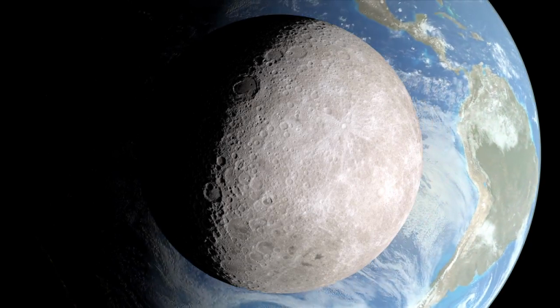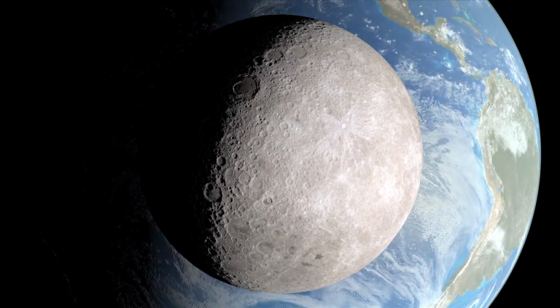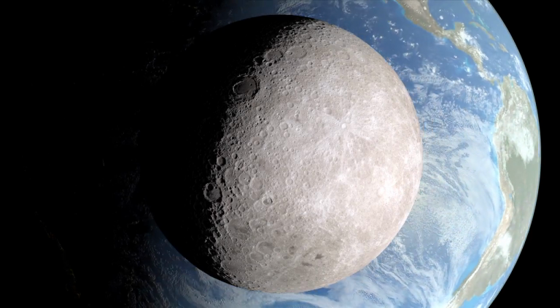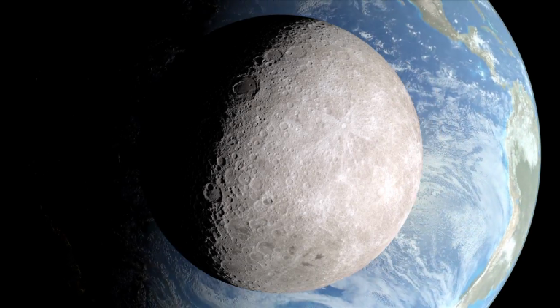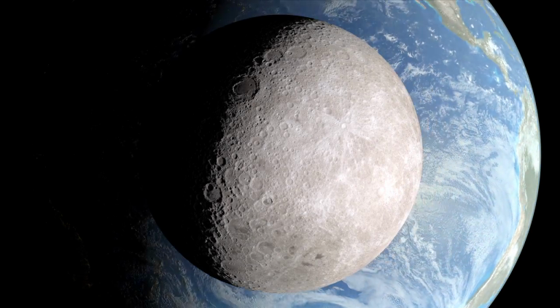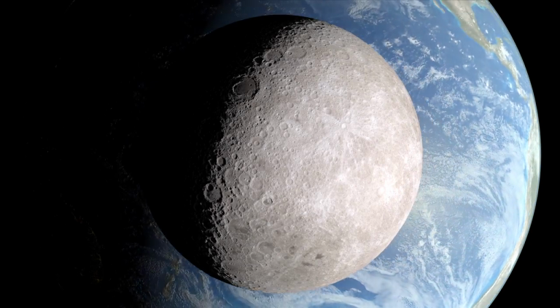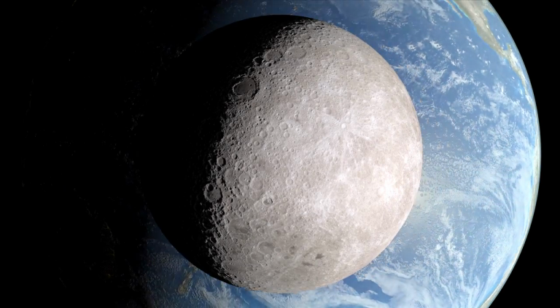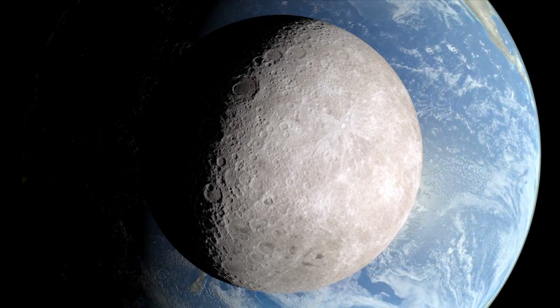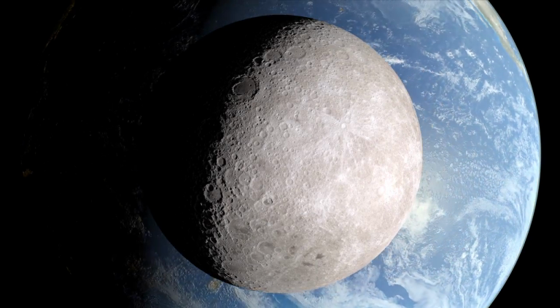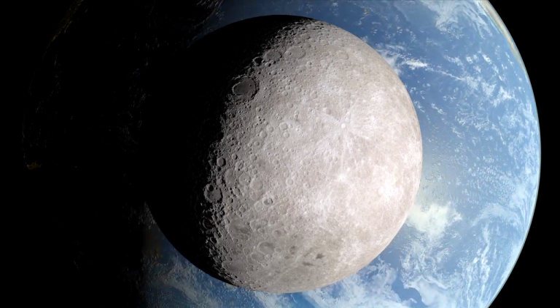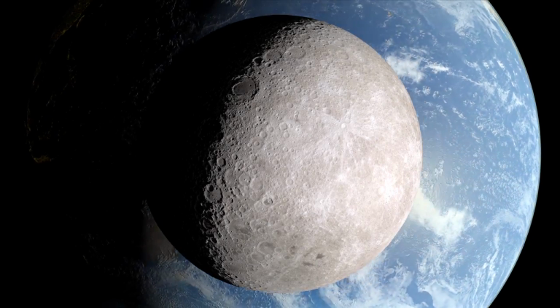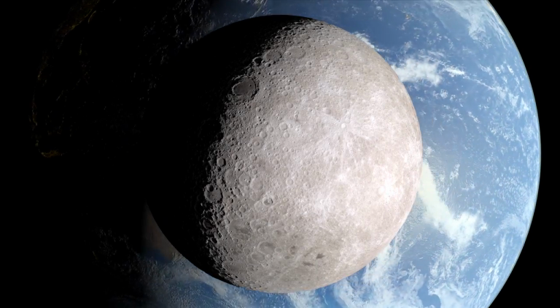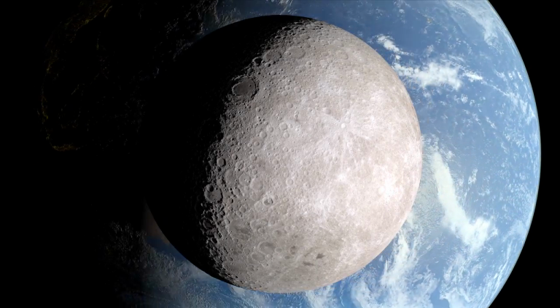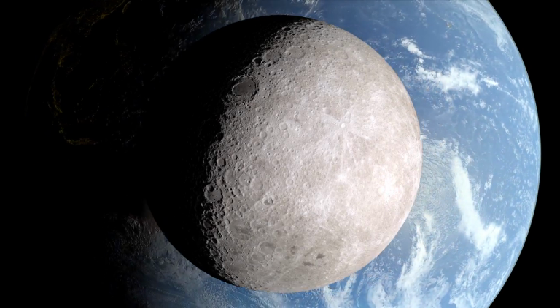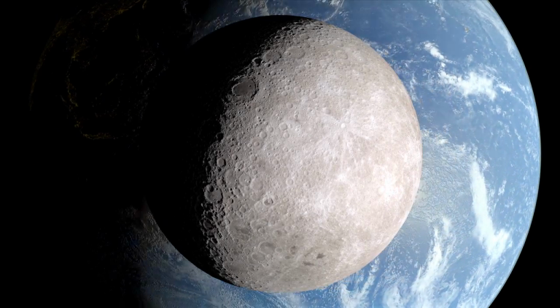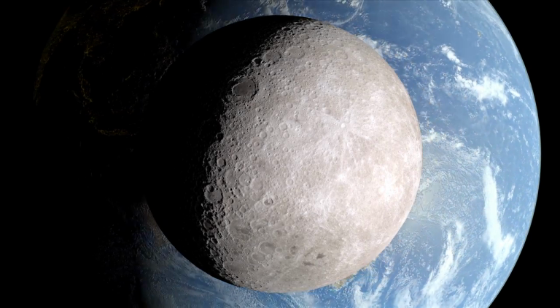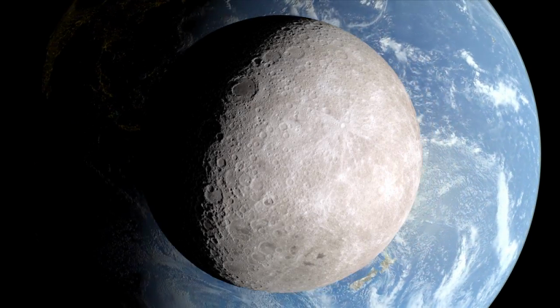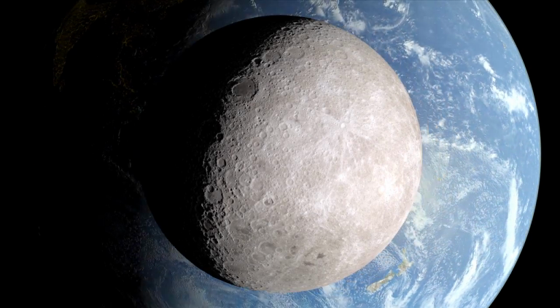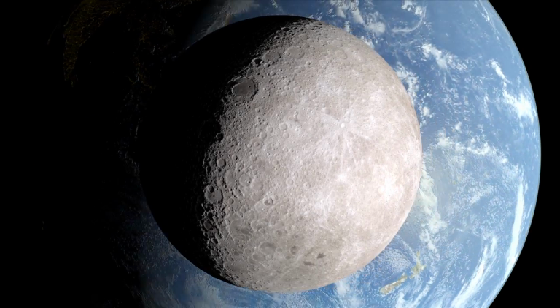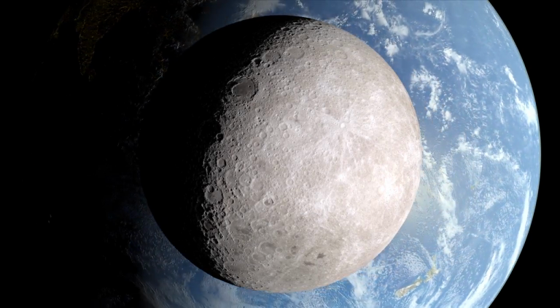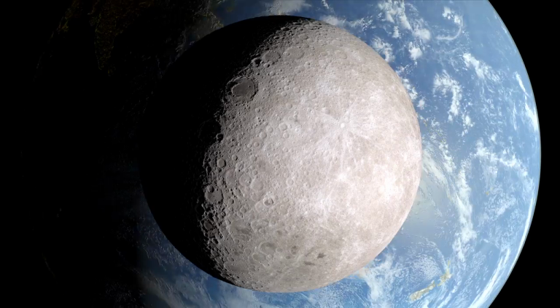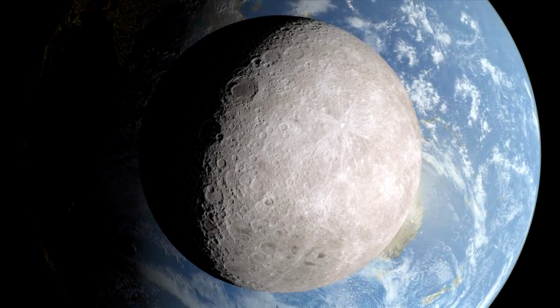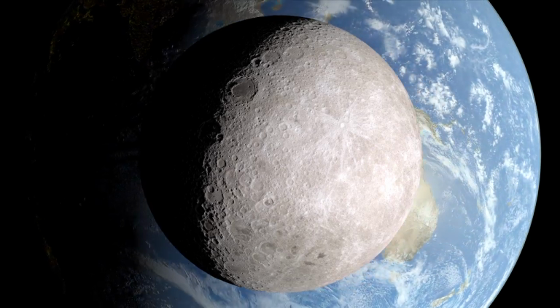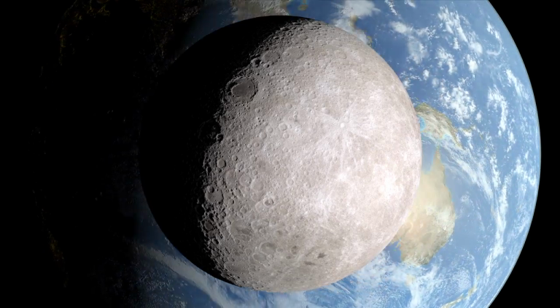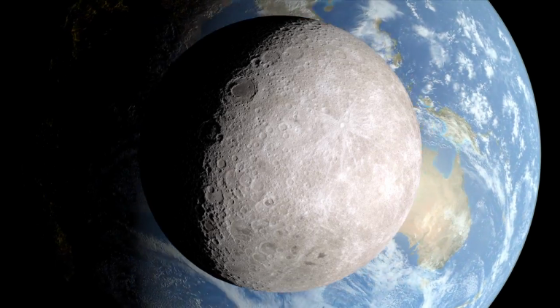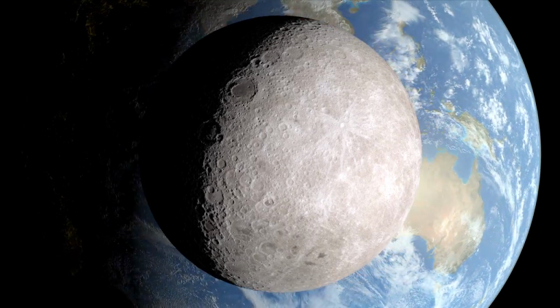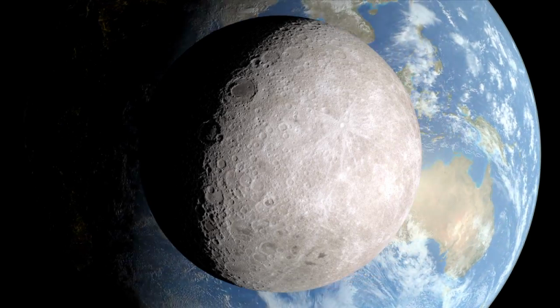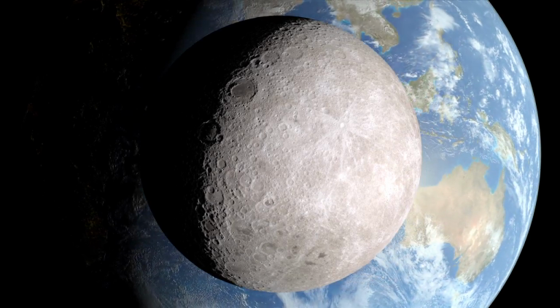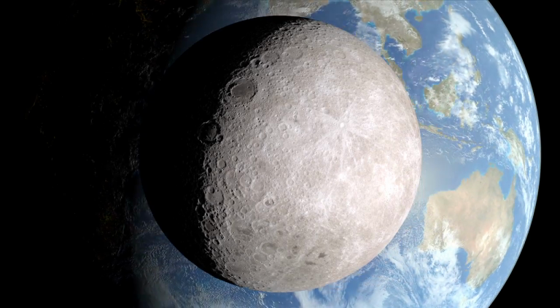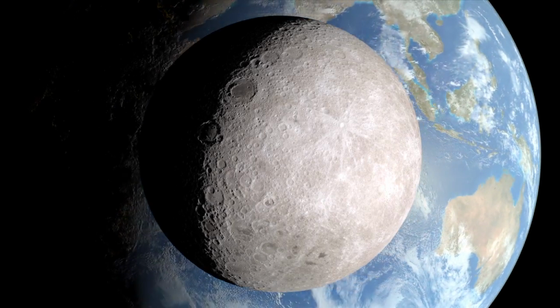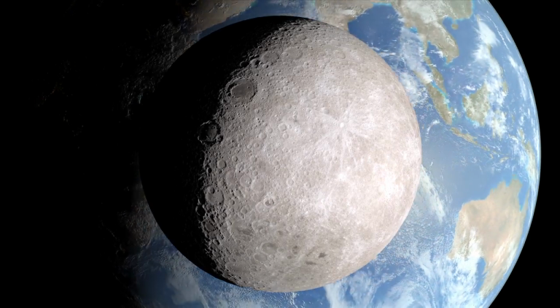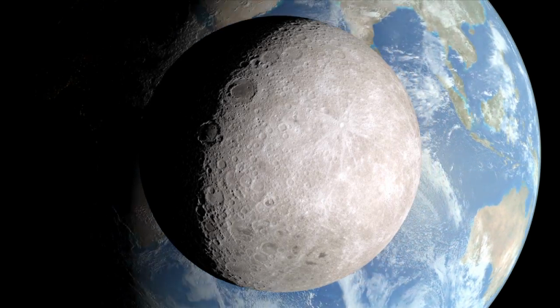From this vantage point, the moon will be full soon, but on Earth, it's a waning crescent.